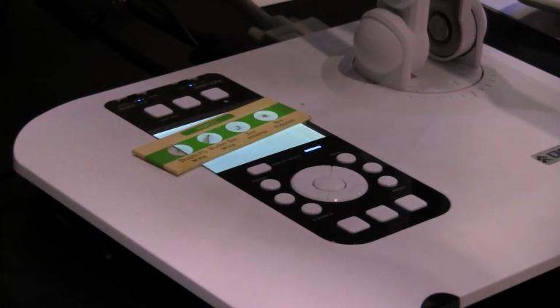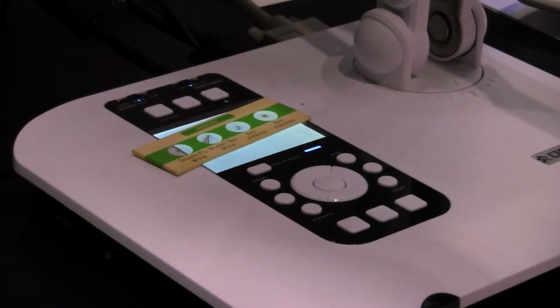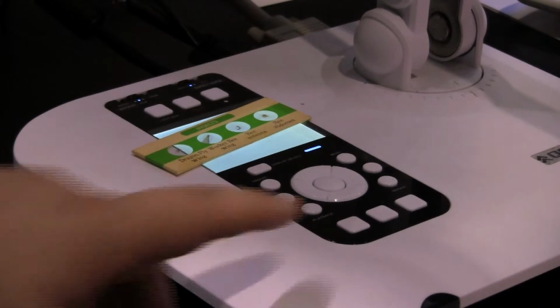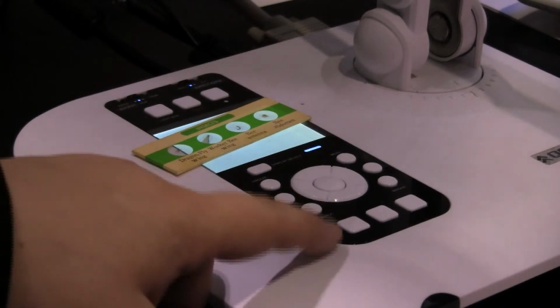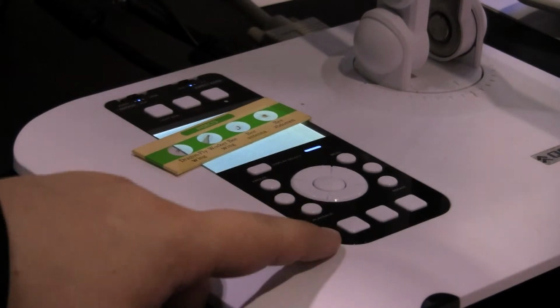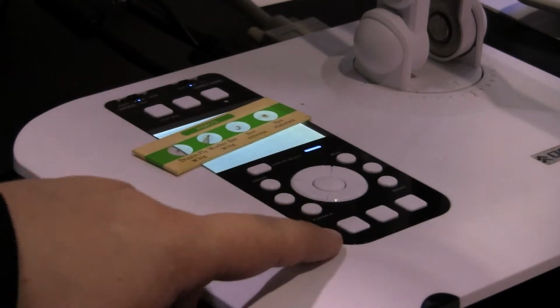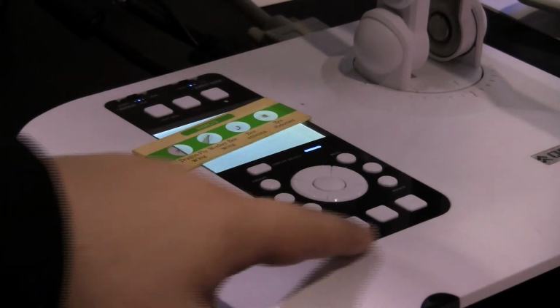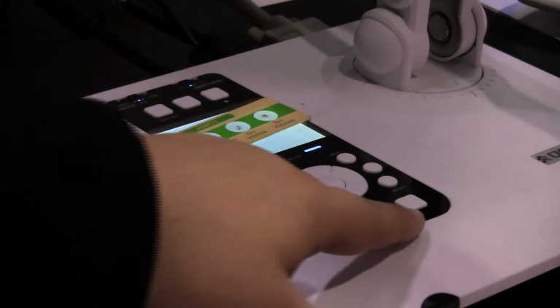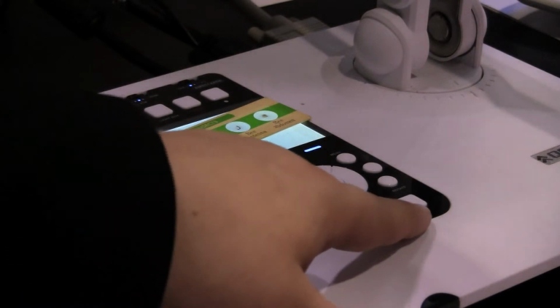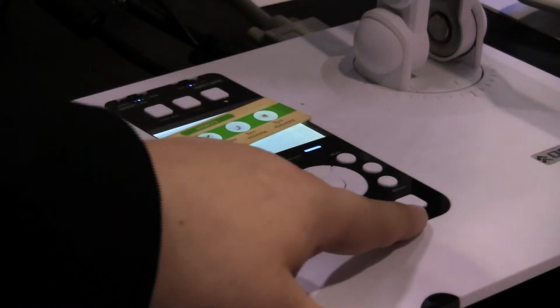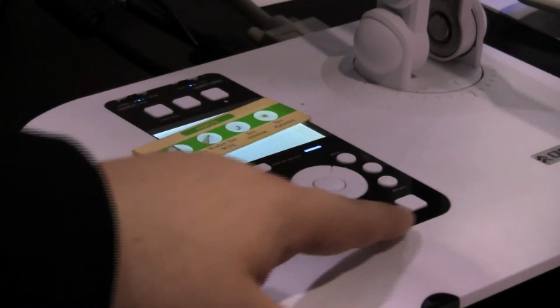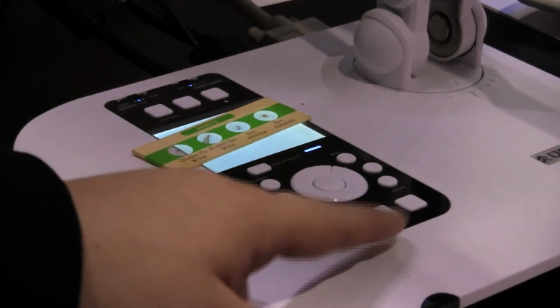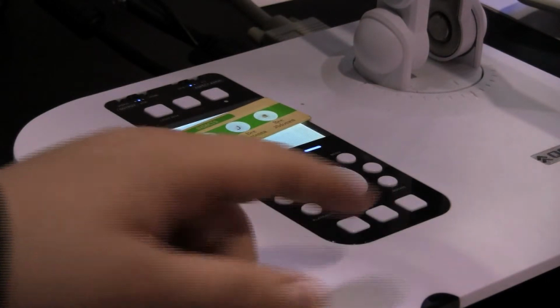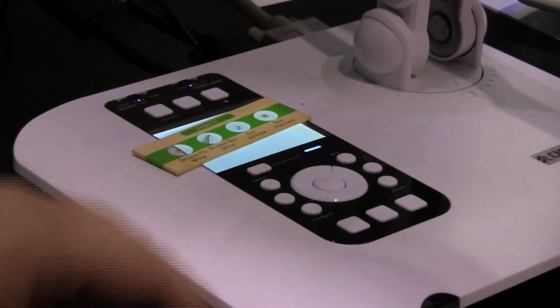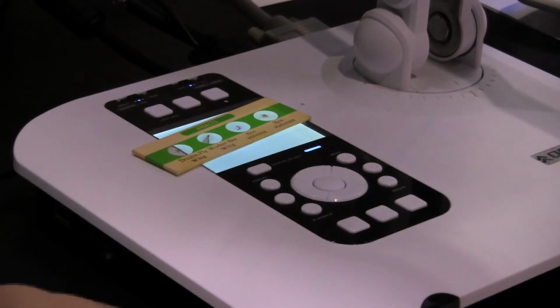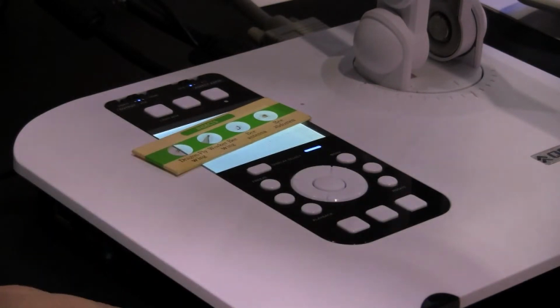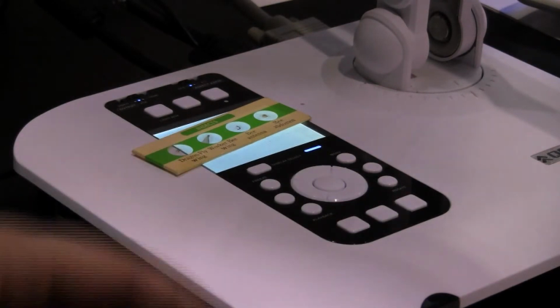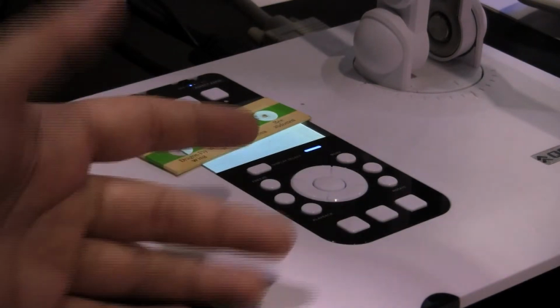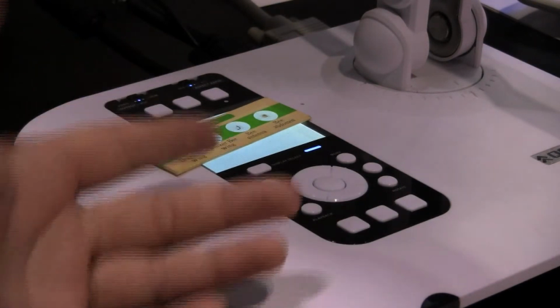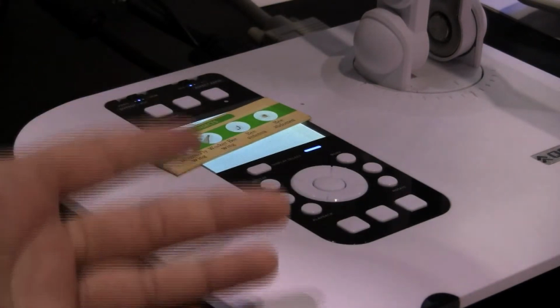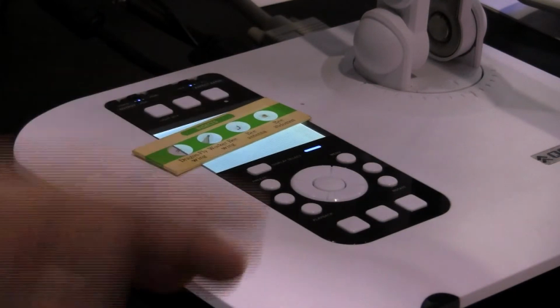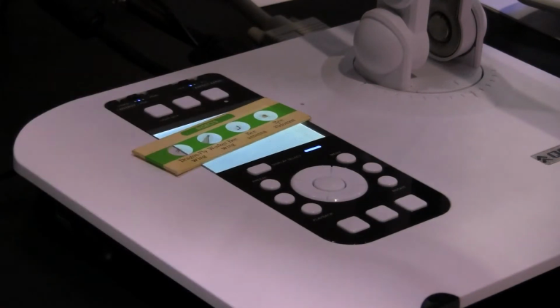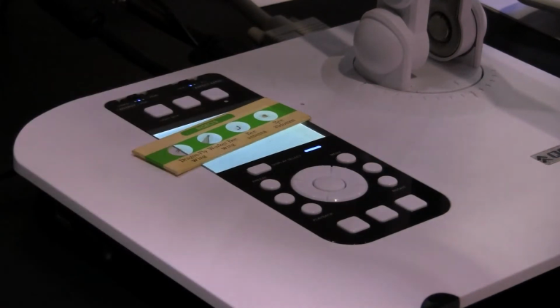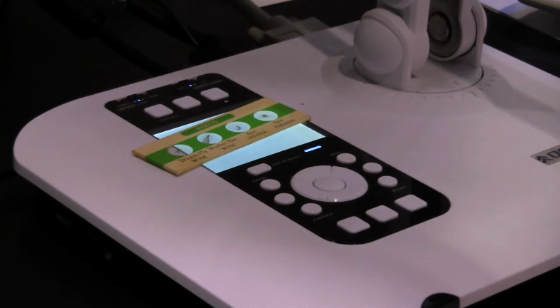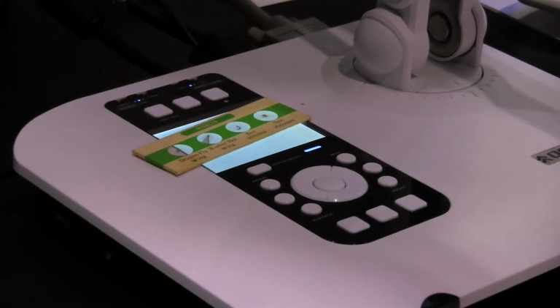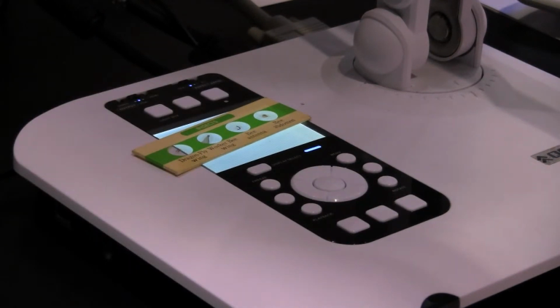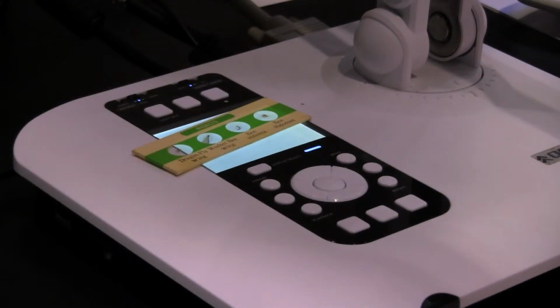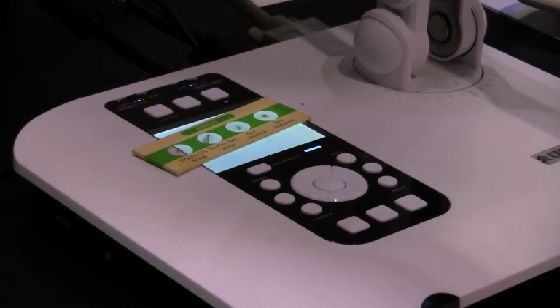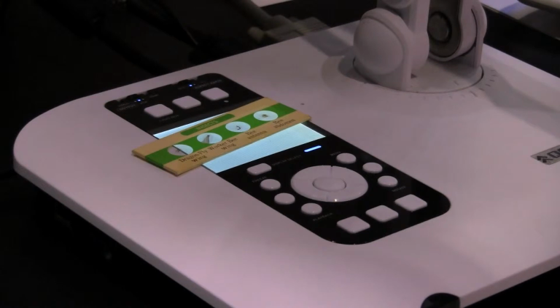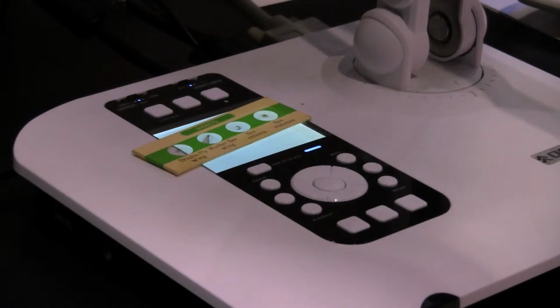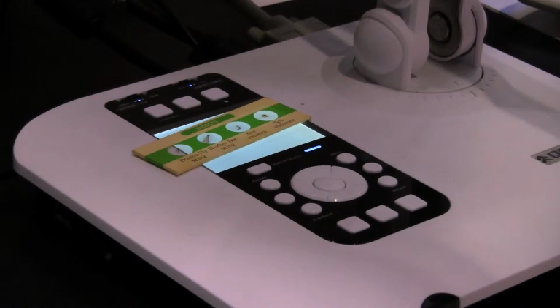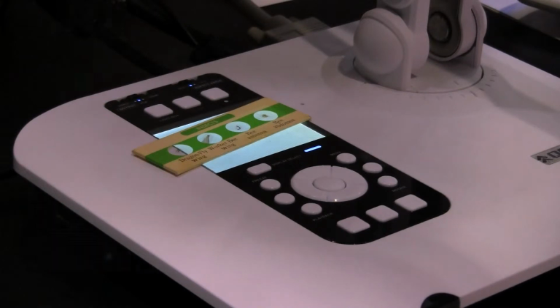You can also zoom in, zoom out, and use auto focus. You can also rotate the camera to change the viewing angle.